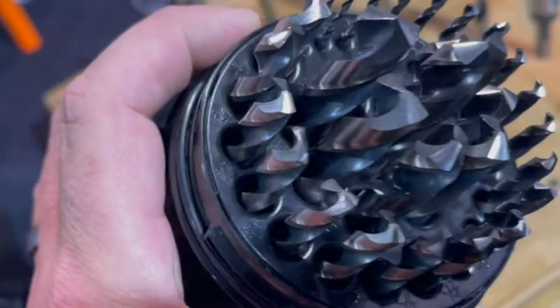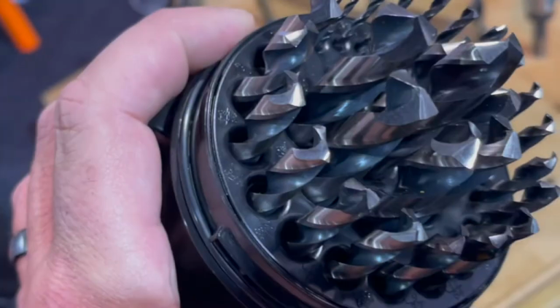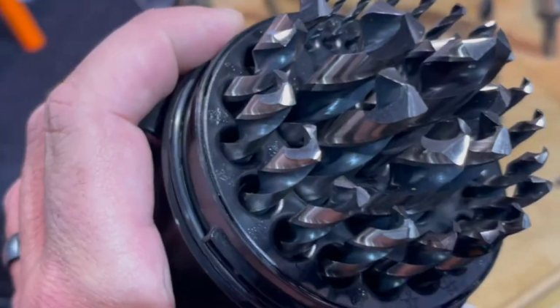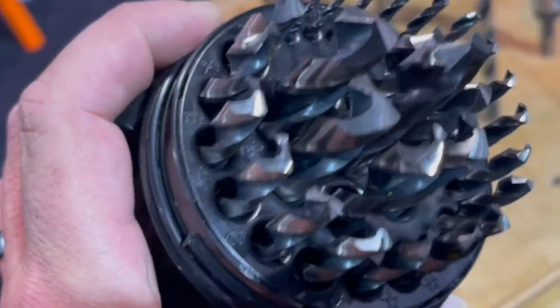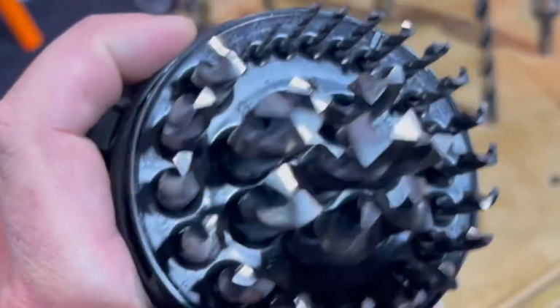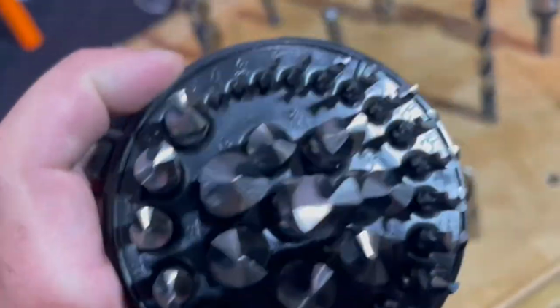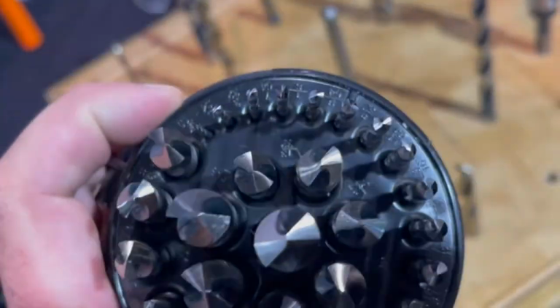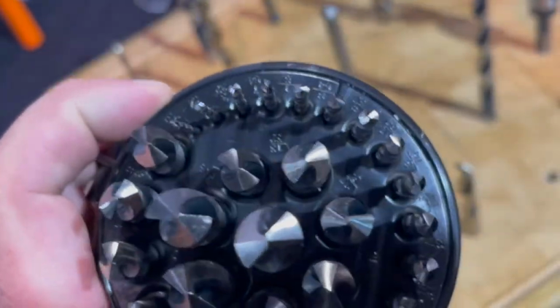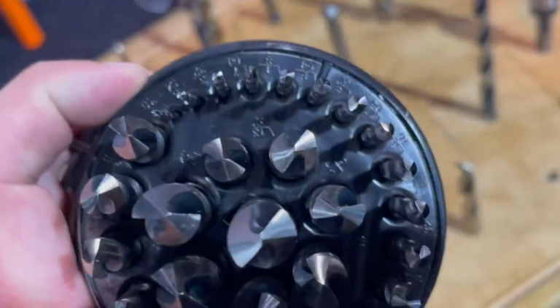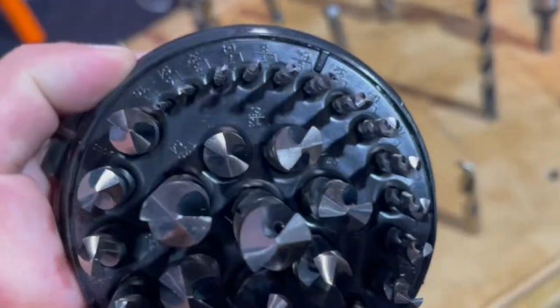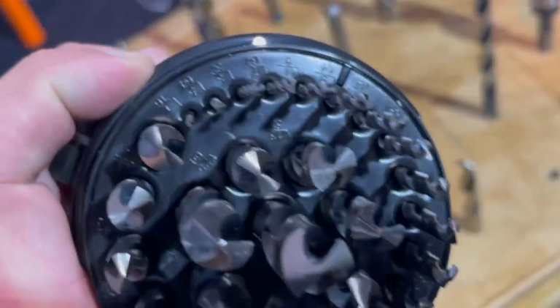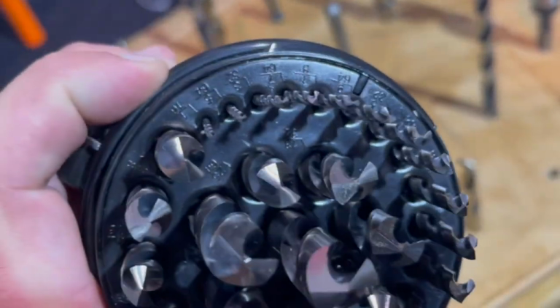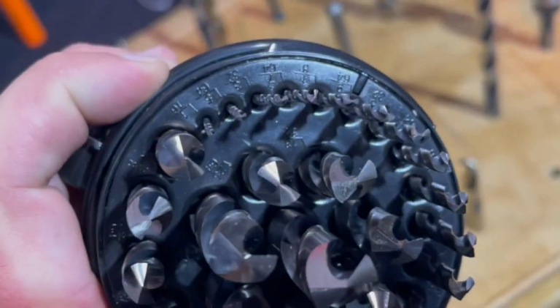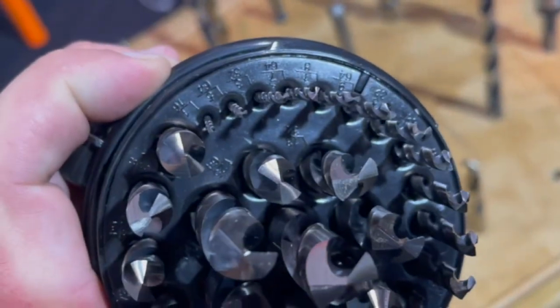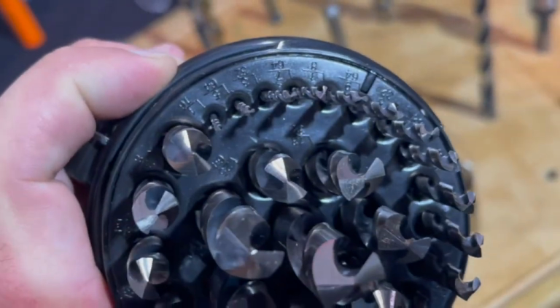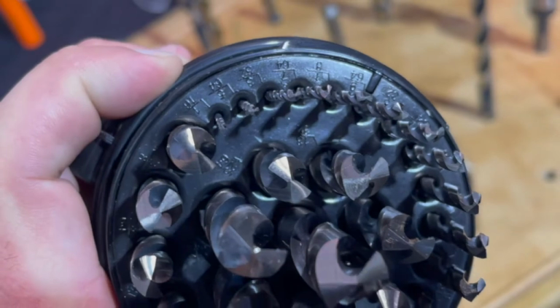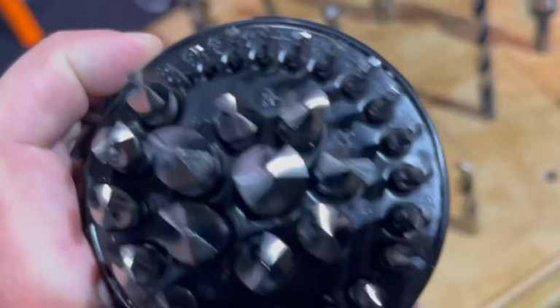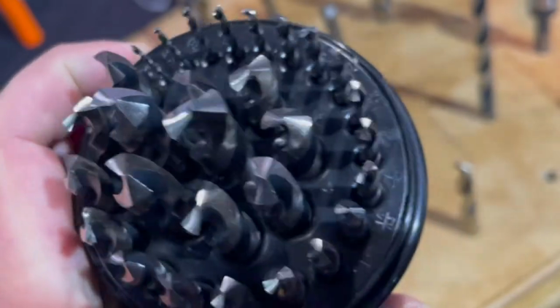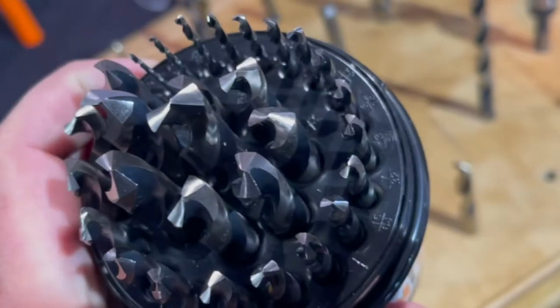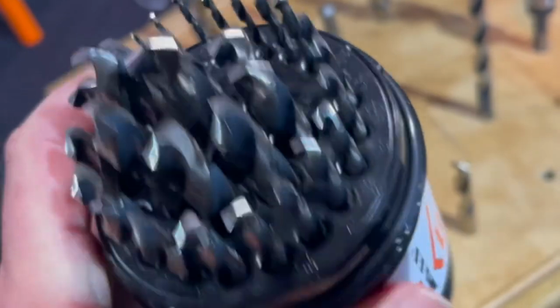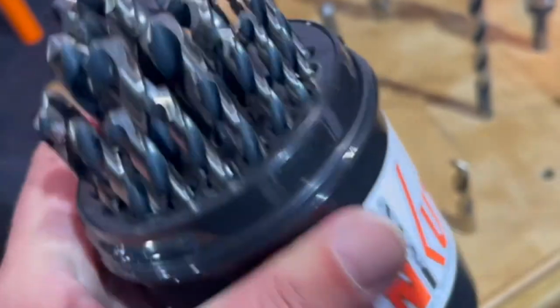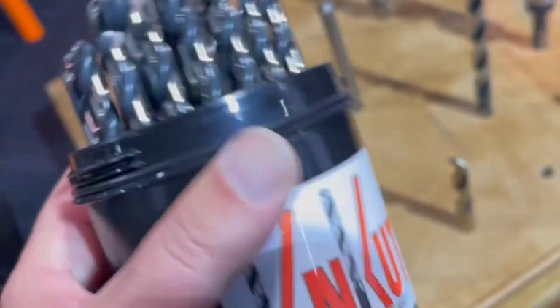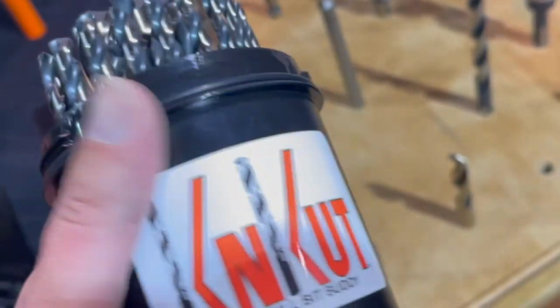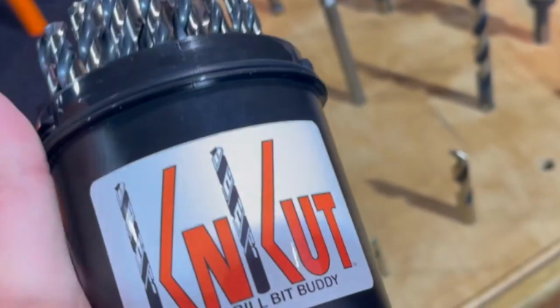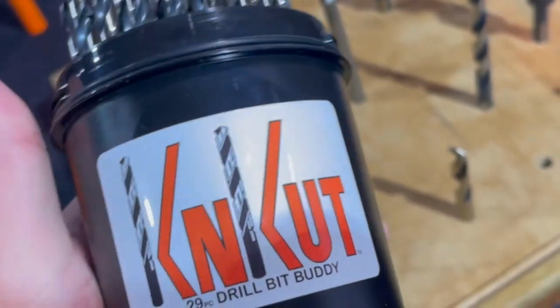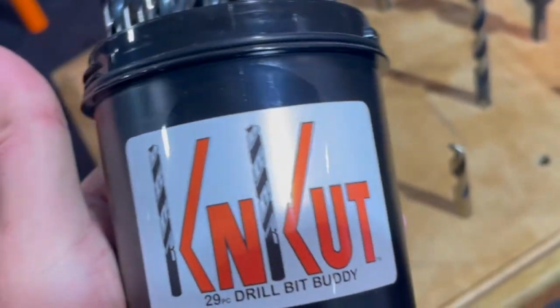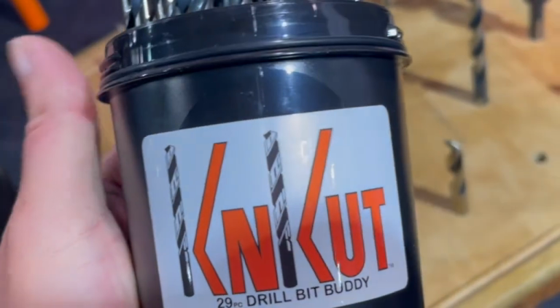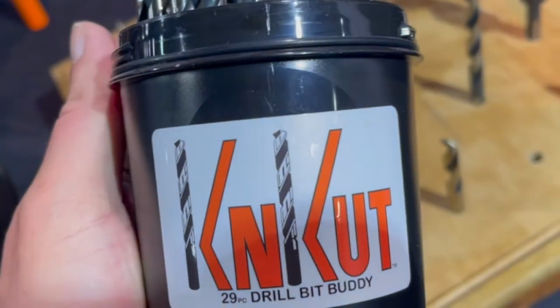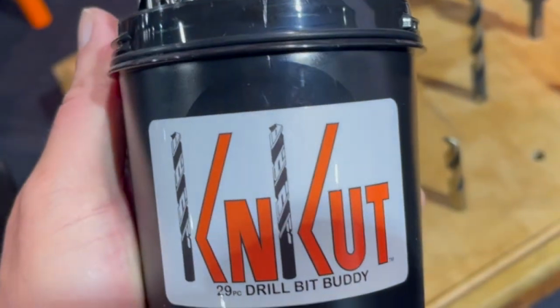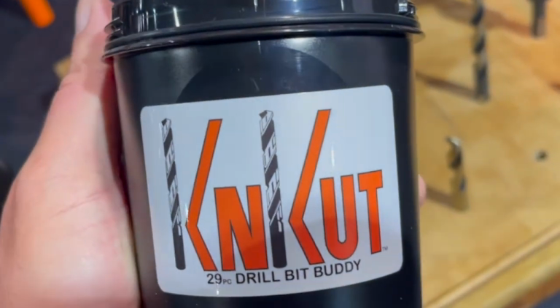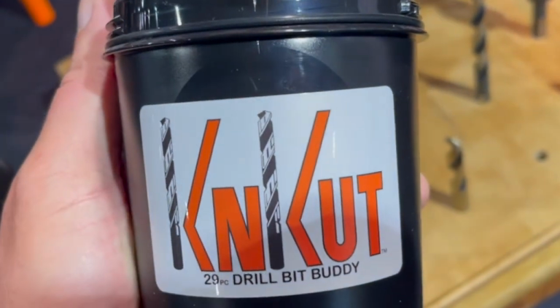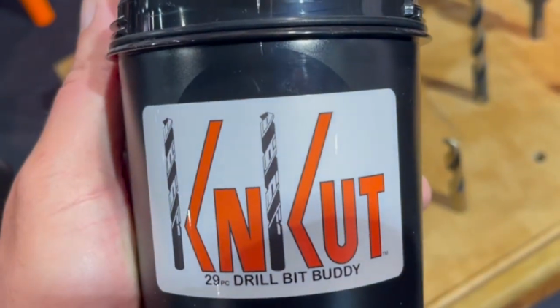No center punch or pilot hole required. This is a great addition to any RV or automotive tool kit.